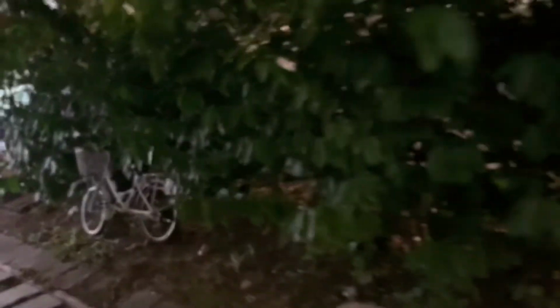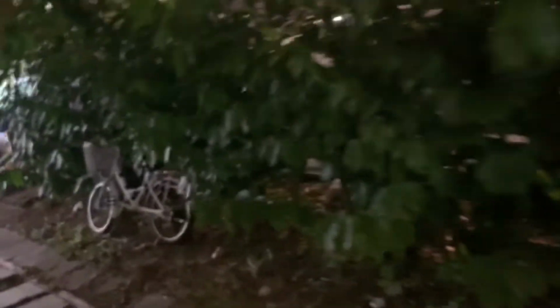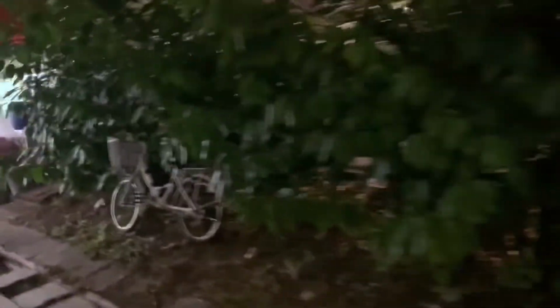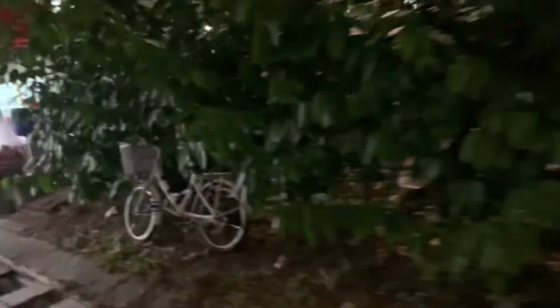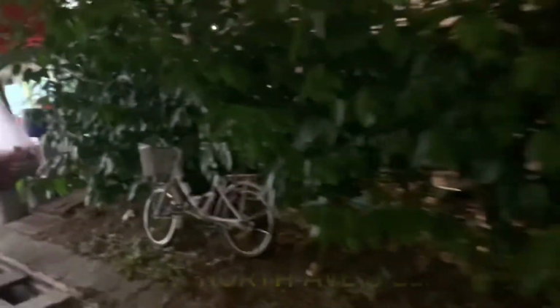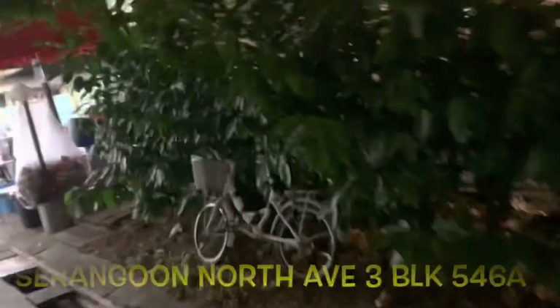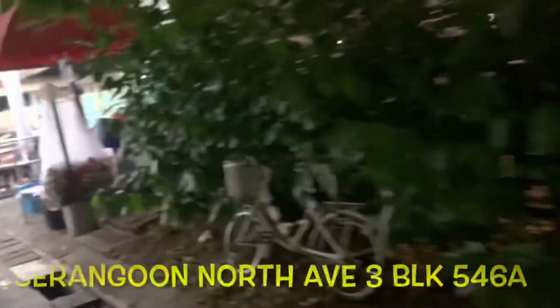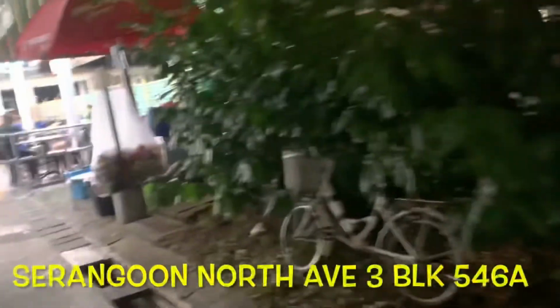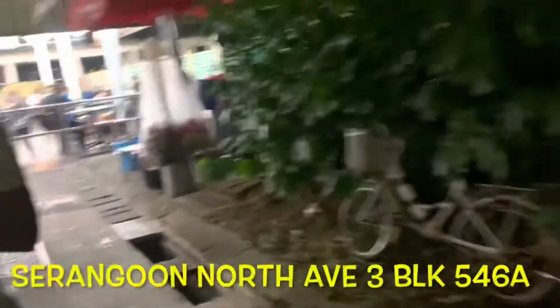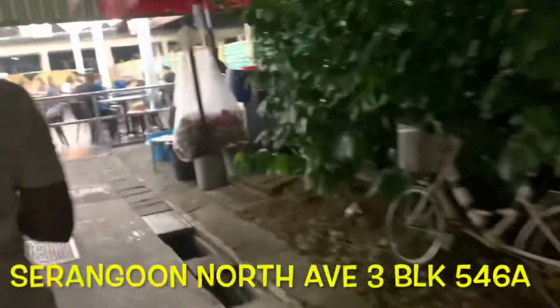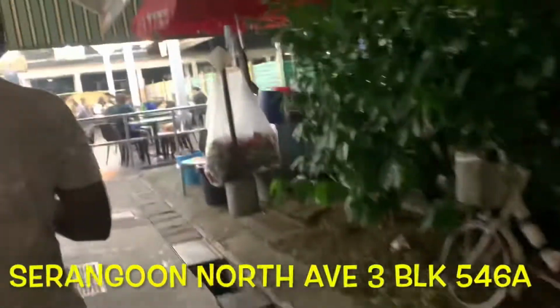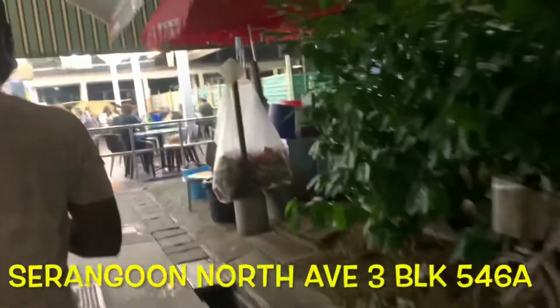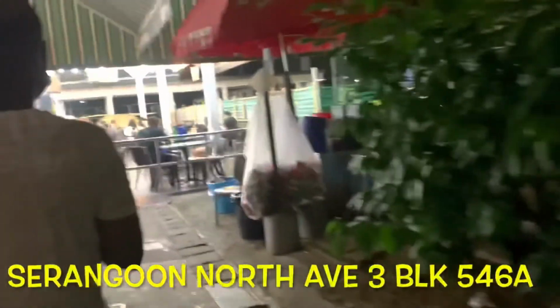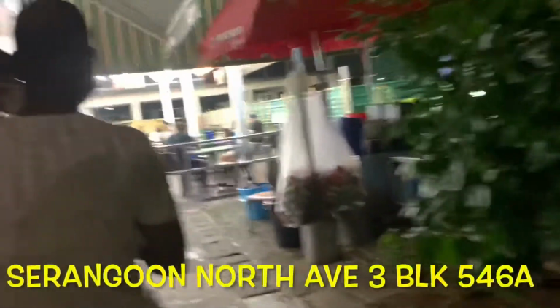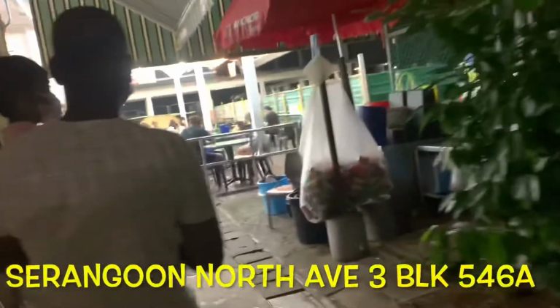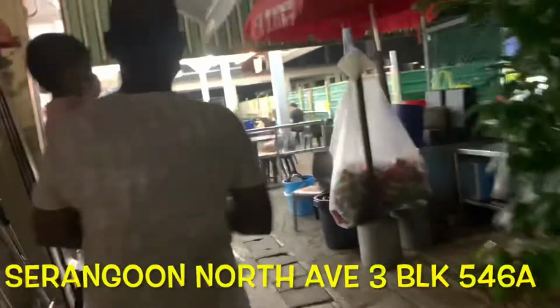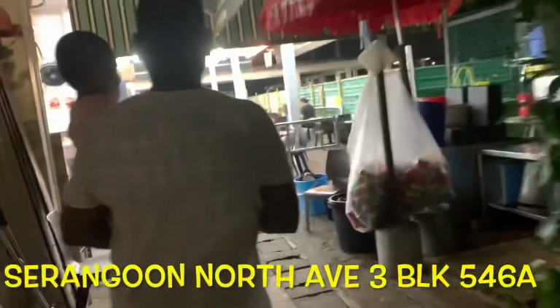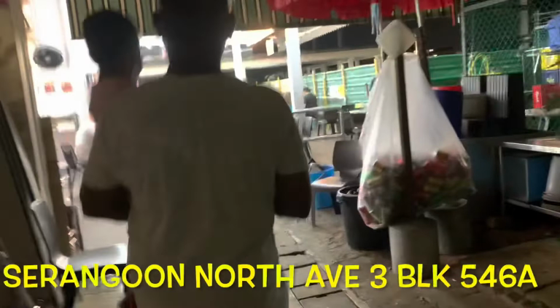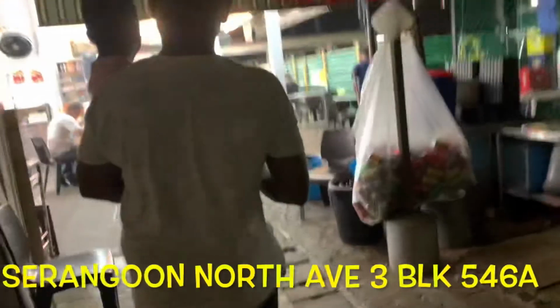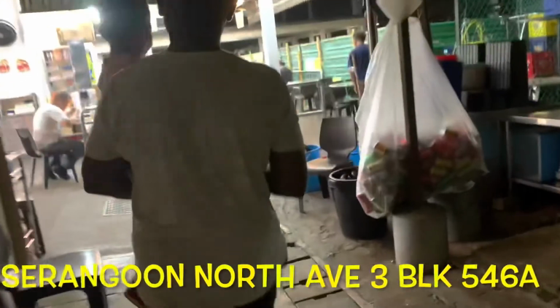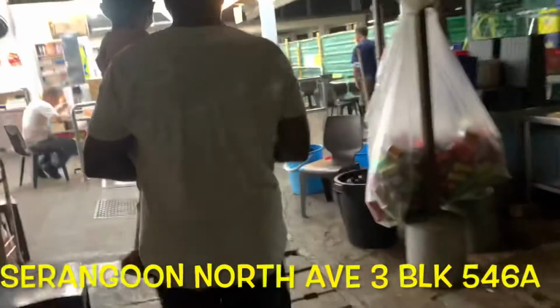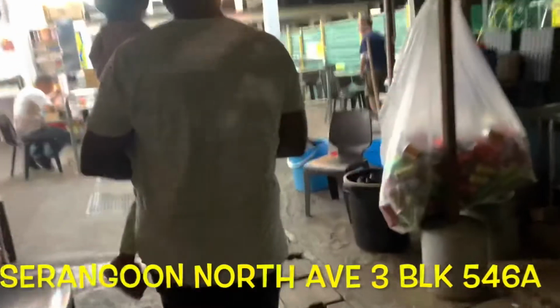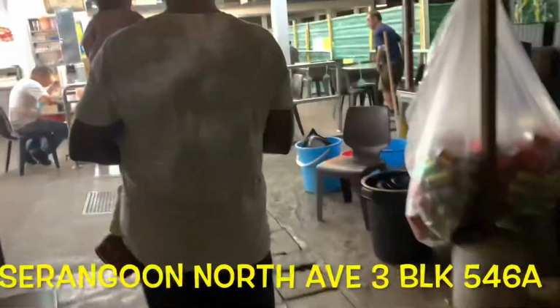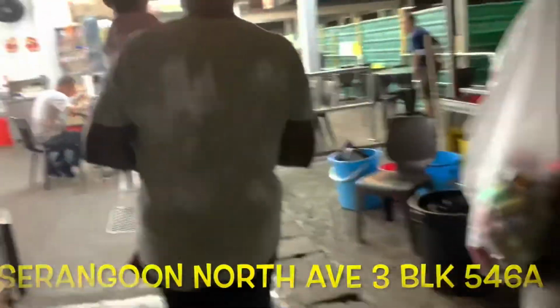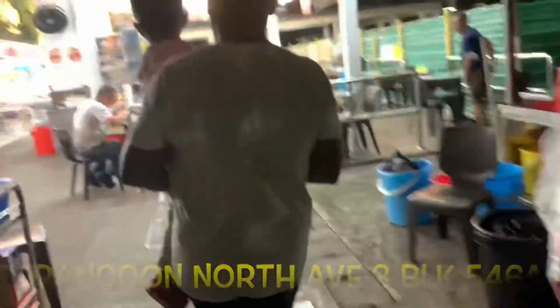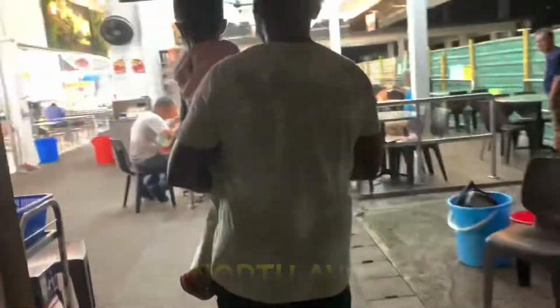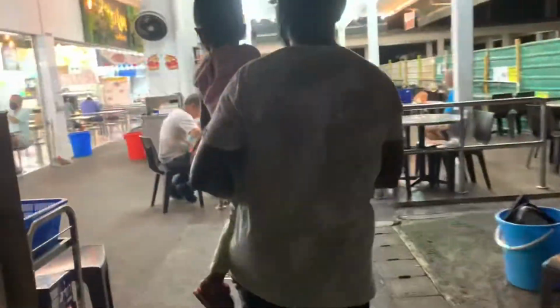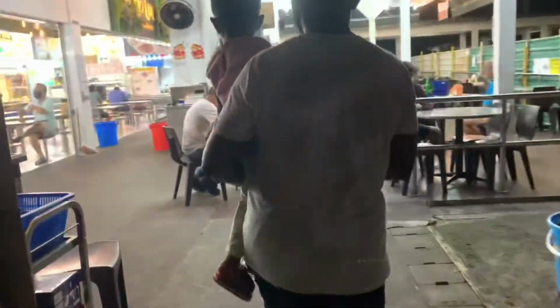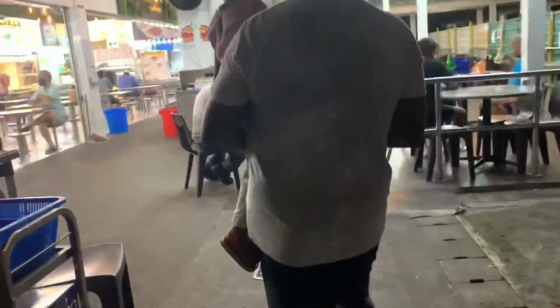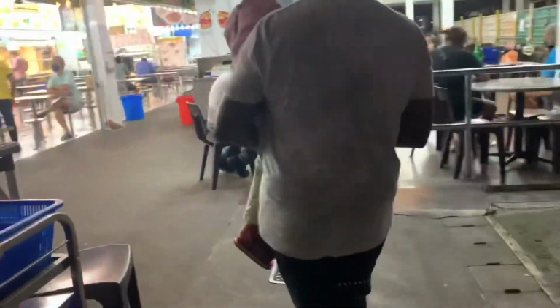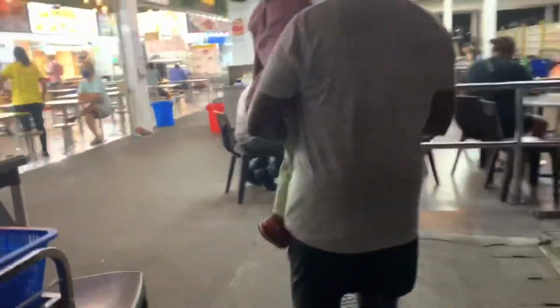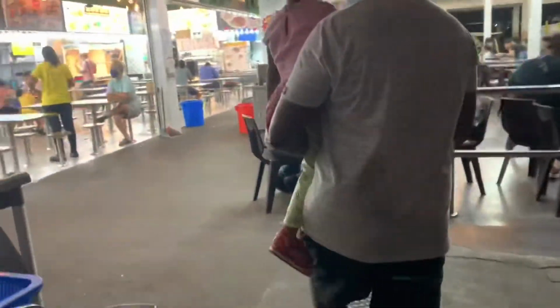There are a lot of hawker centers here. This is the hawker center — there are a lot of good food stalls here.